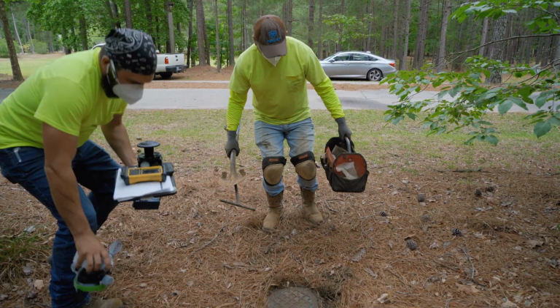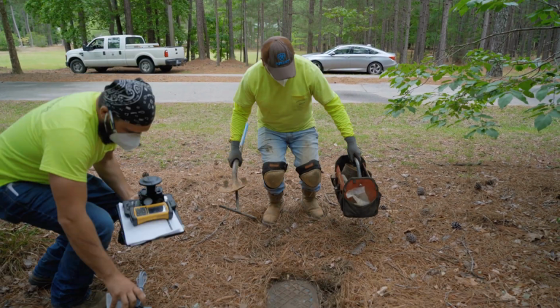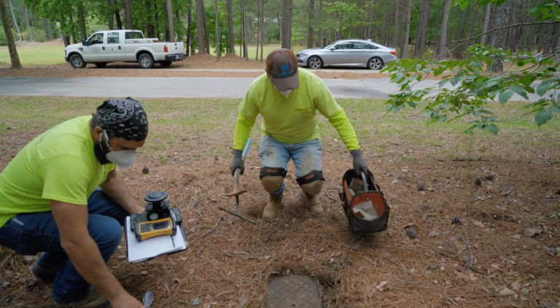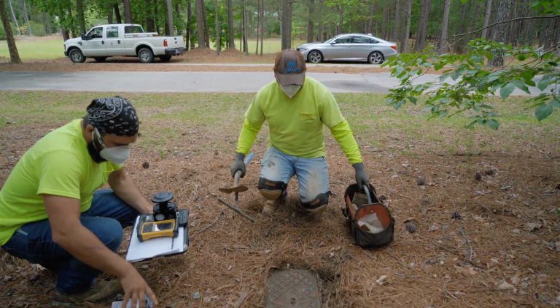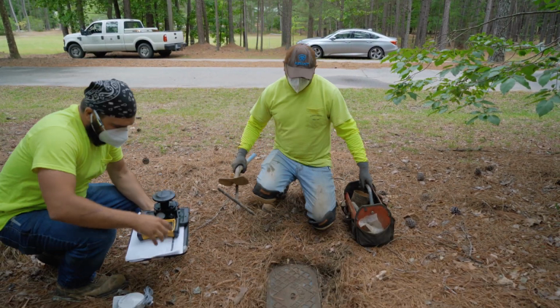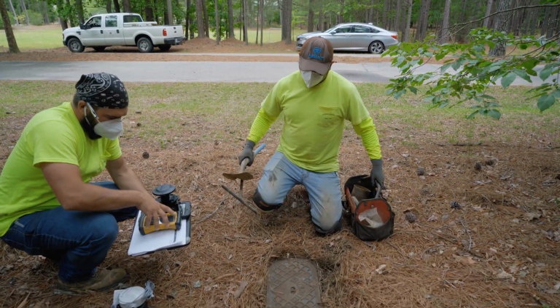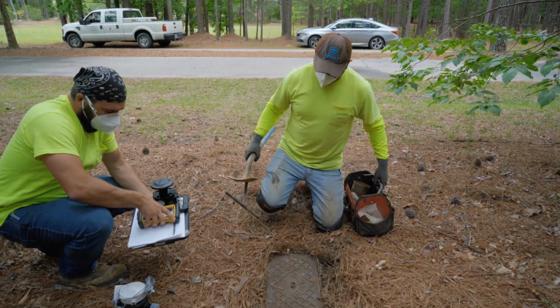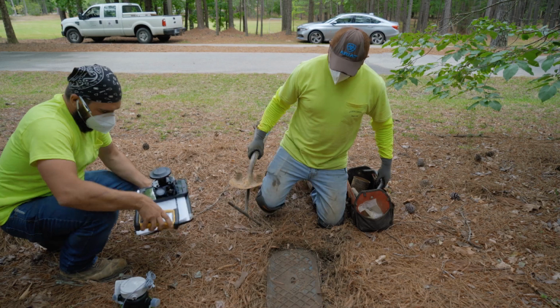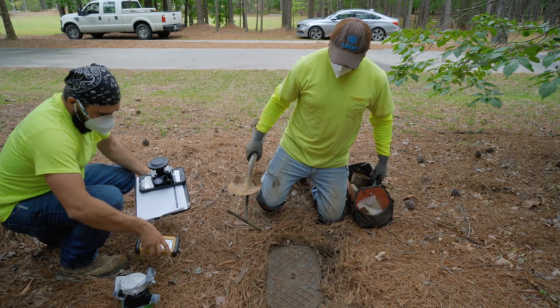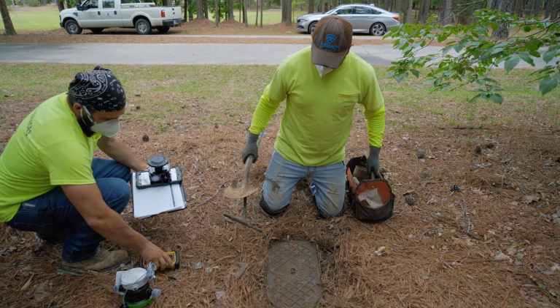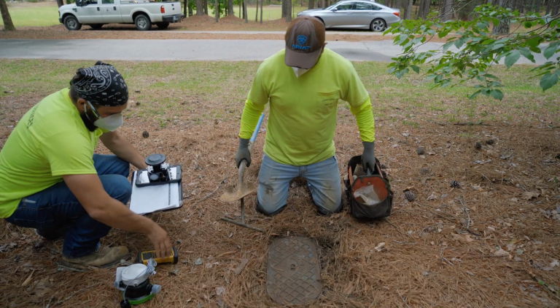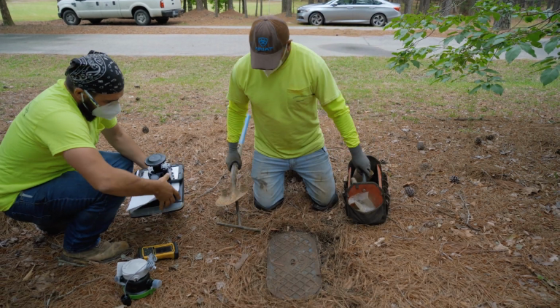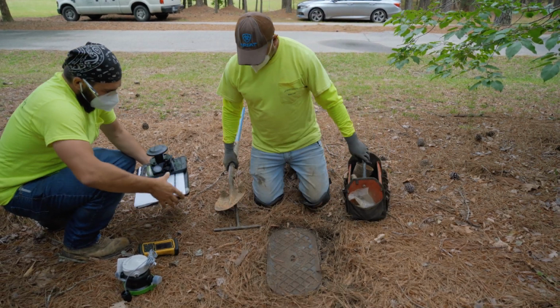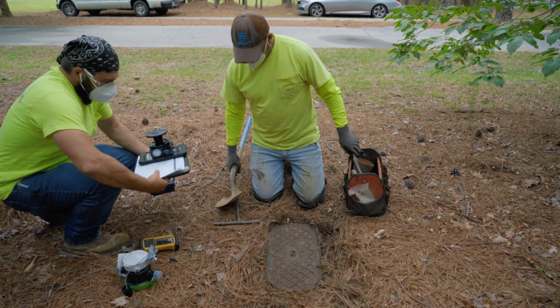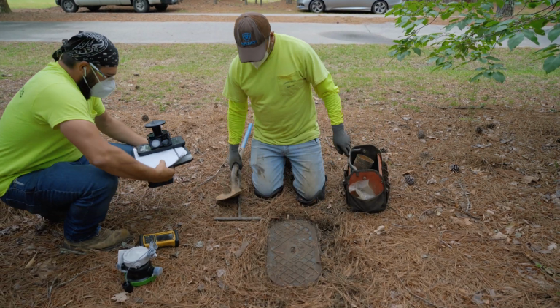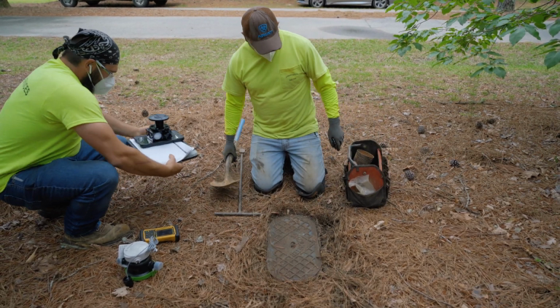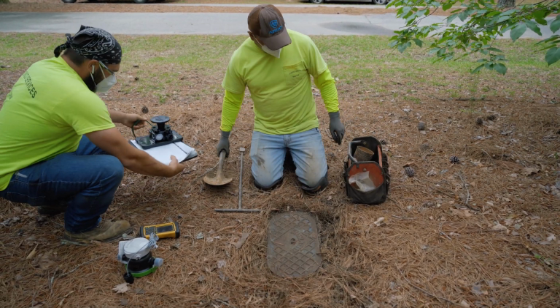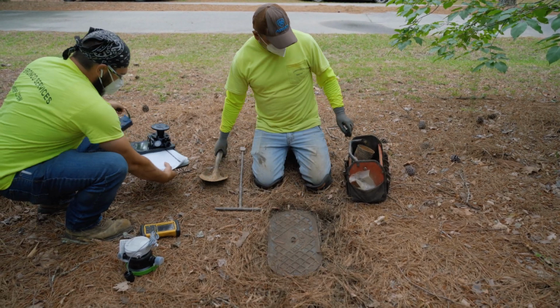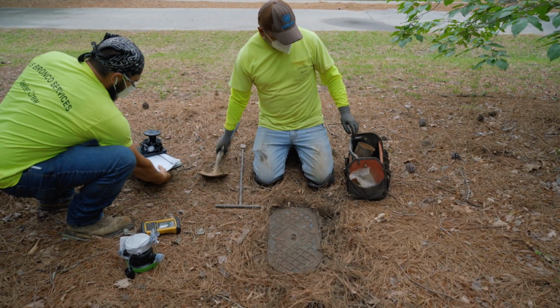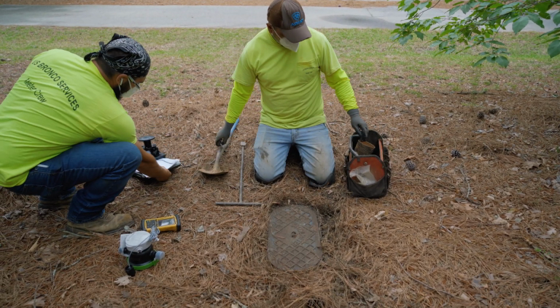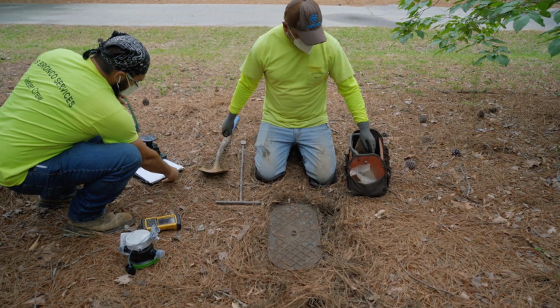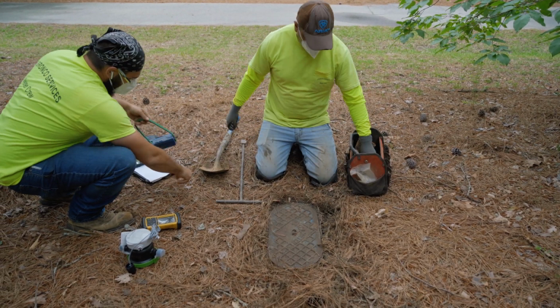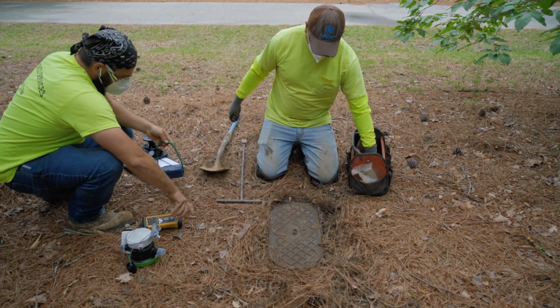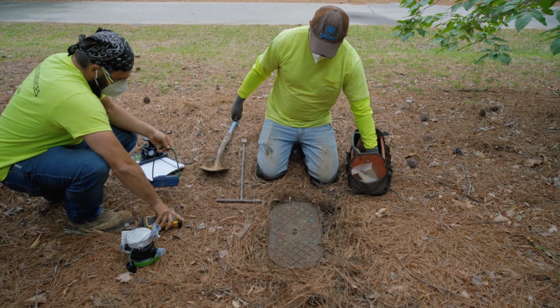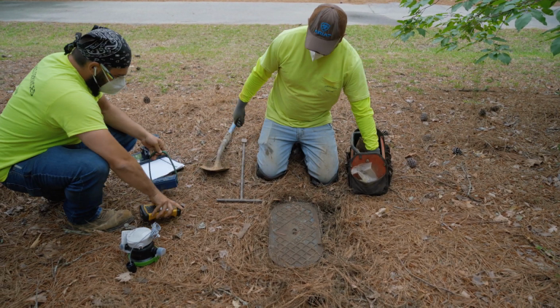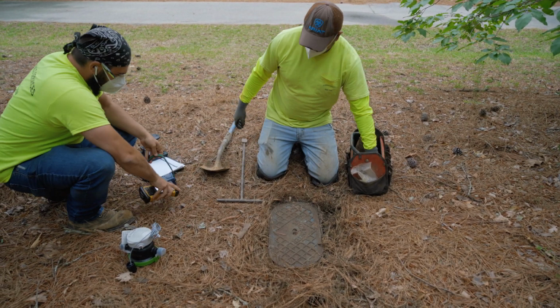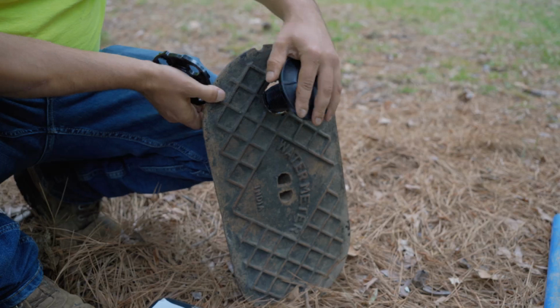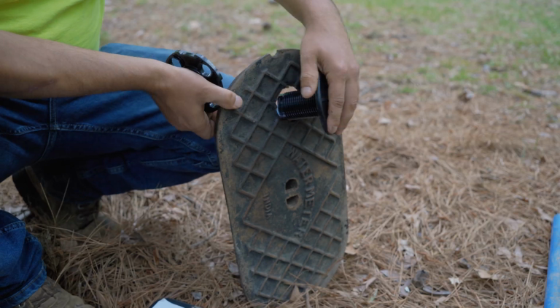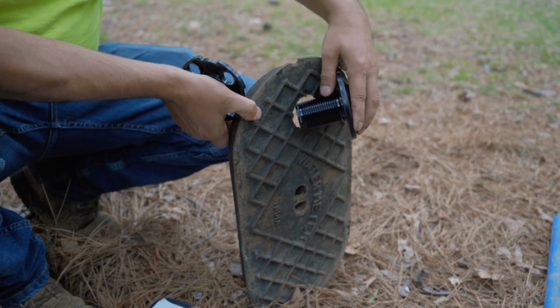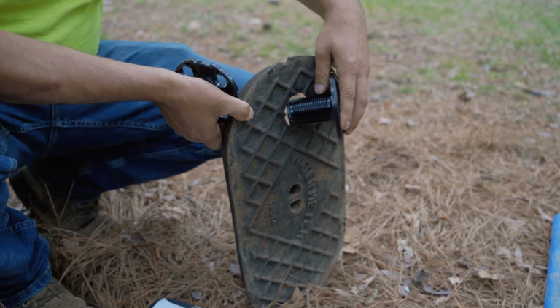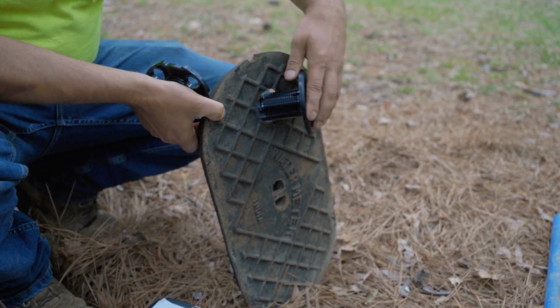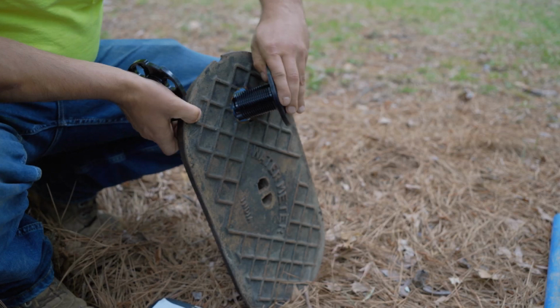On their first visit, crews will come to drill a hole in the water meter lid to prep it for installation.